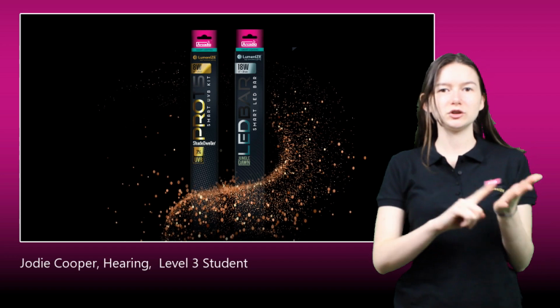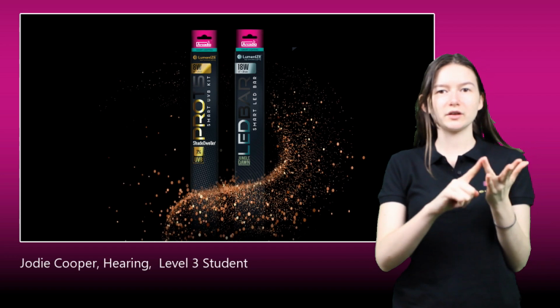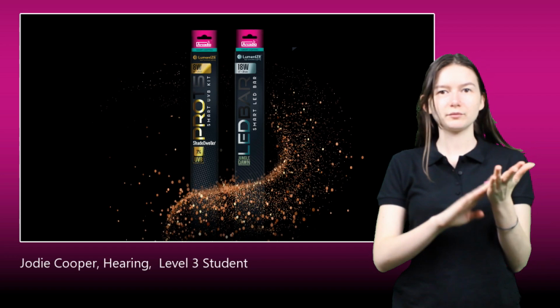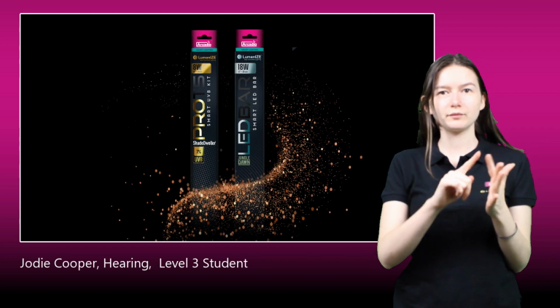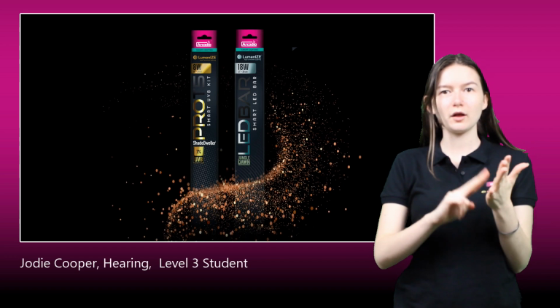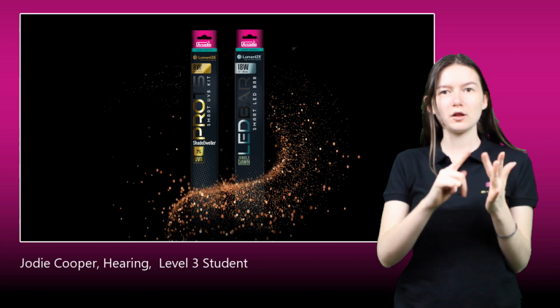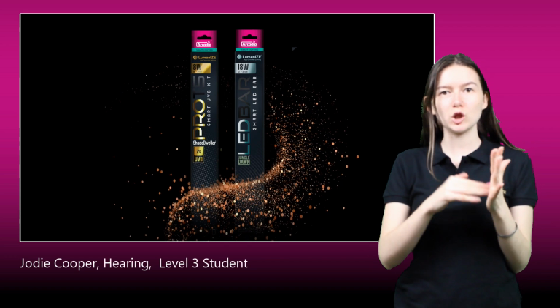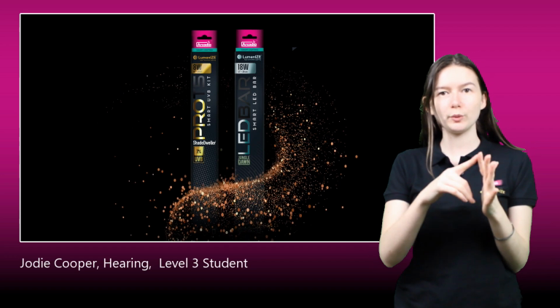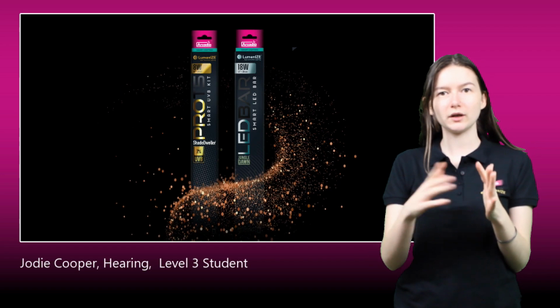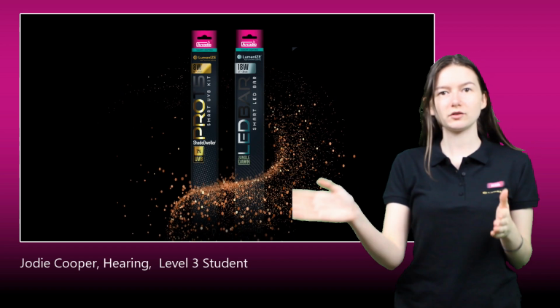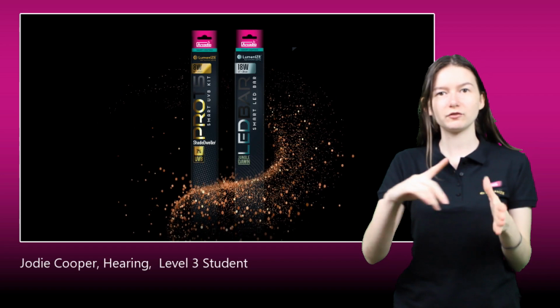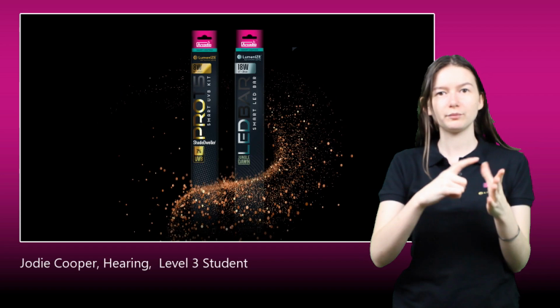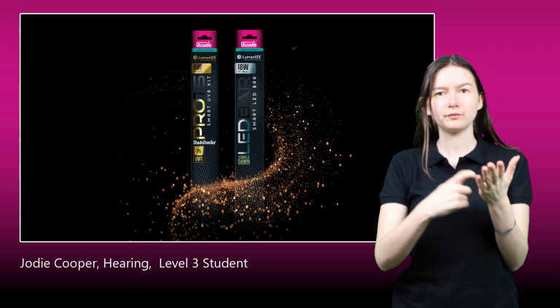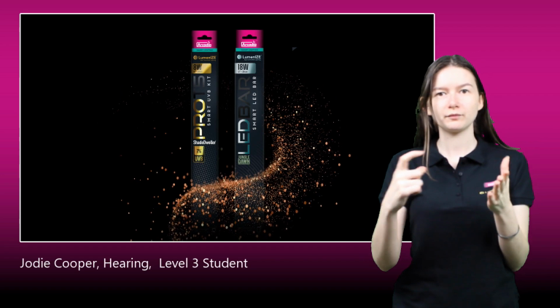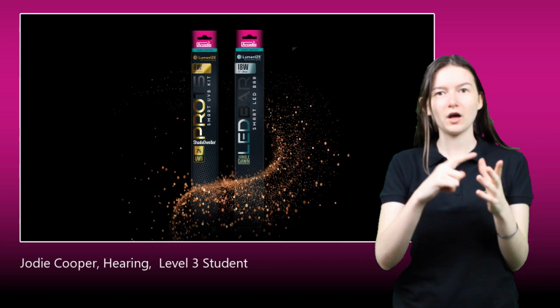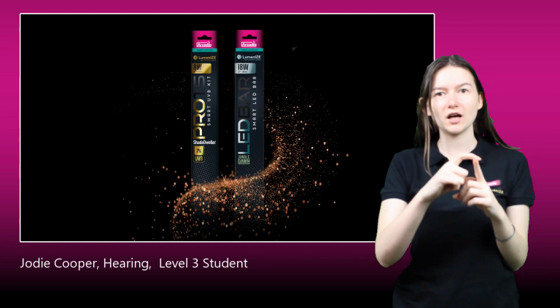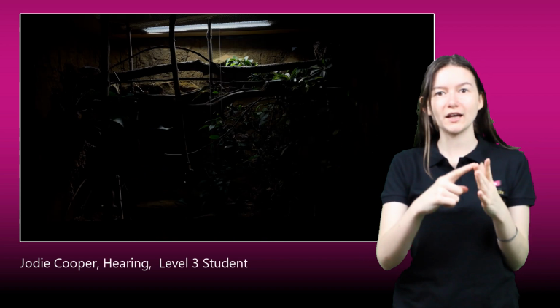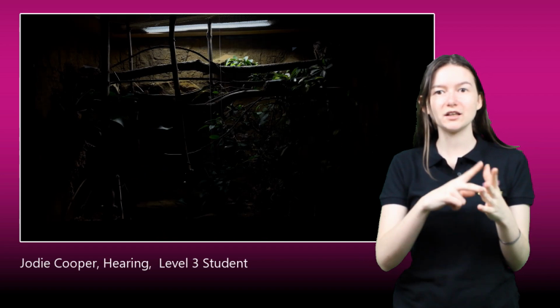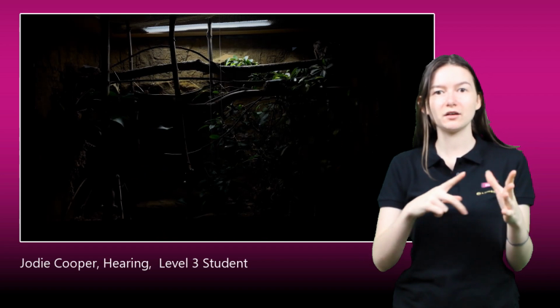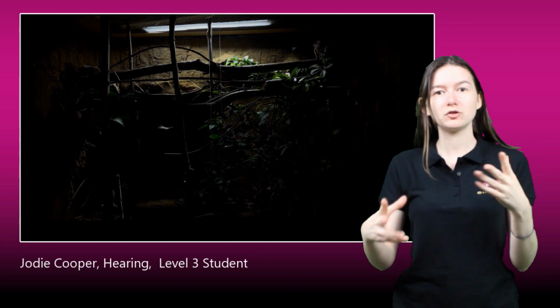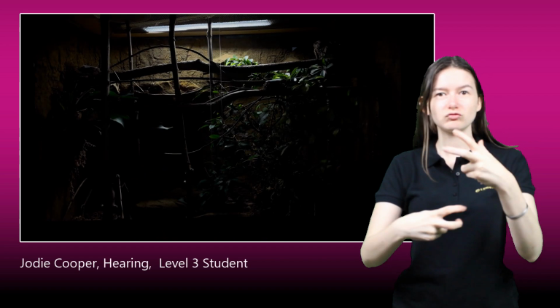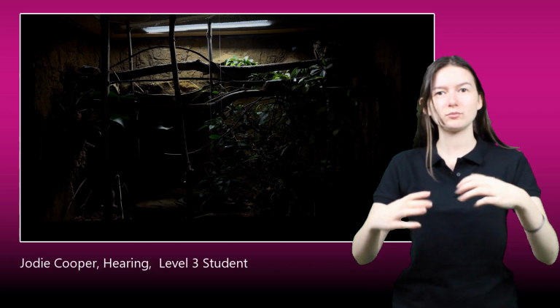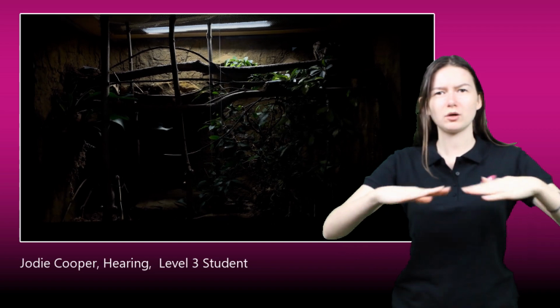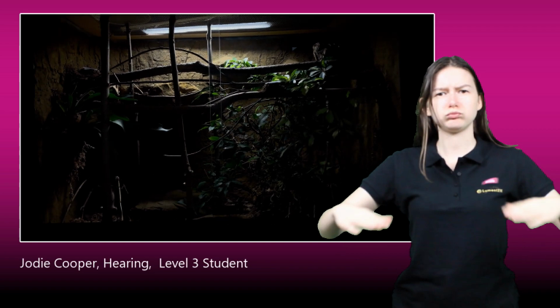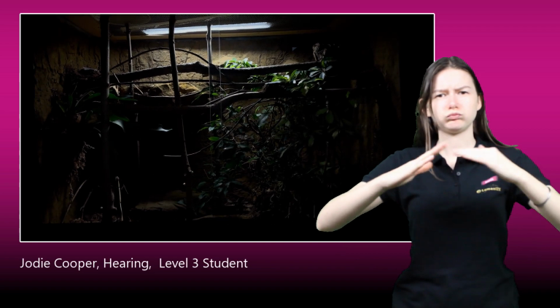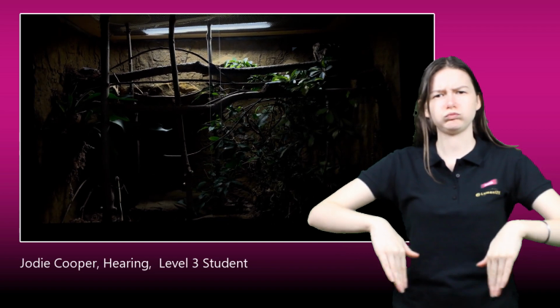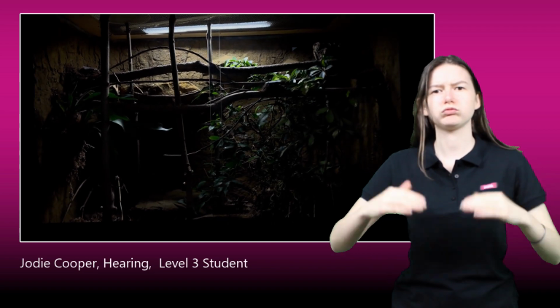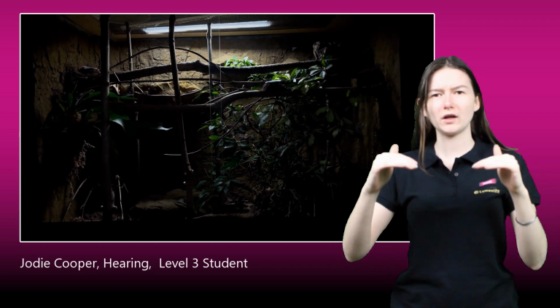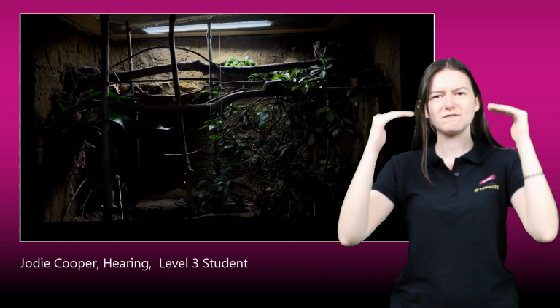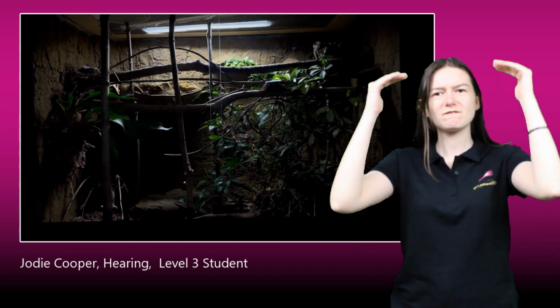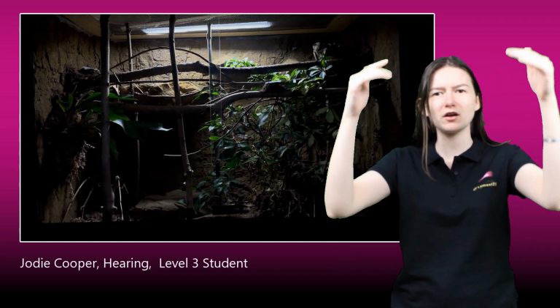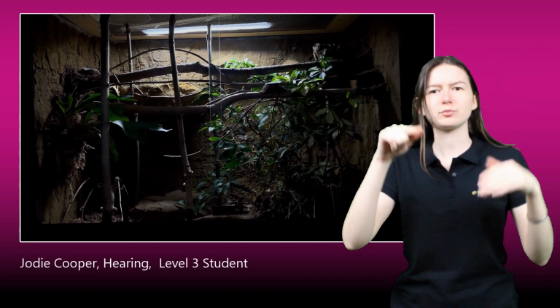Introducing Luminize by Arcadia Reptile, a groundbreaking advancement in reptile lighting technology.